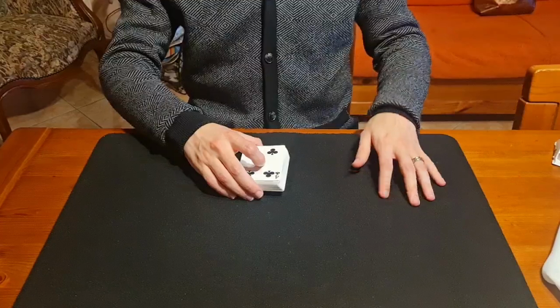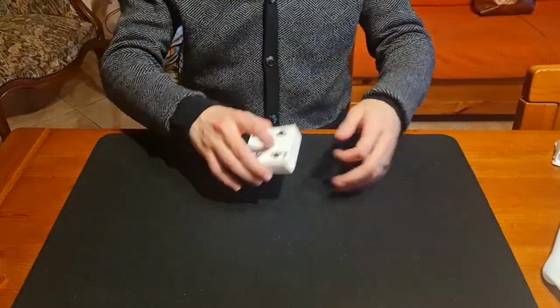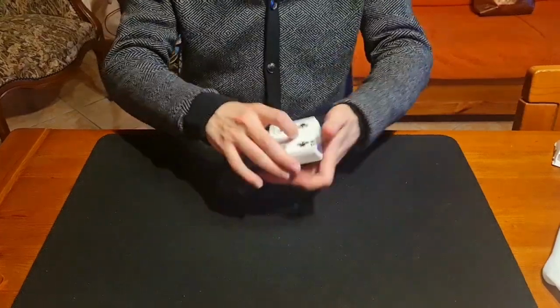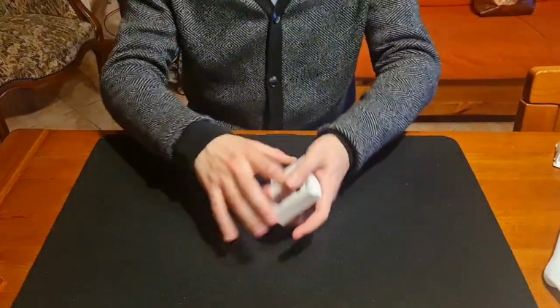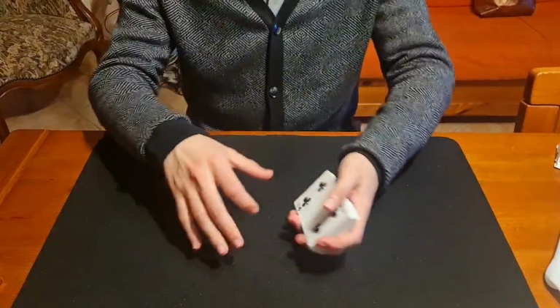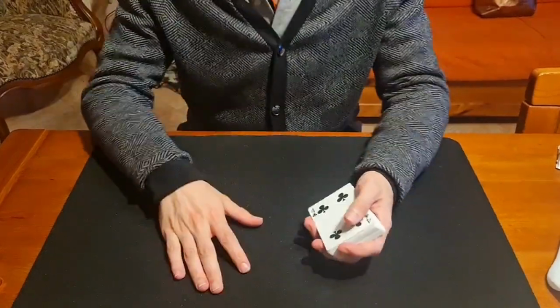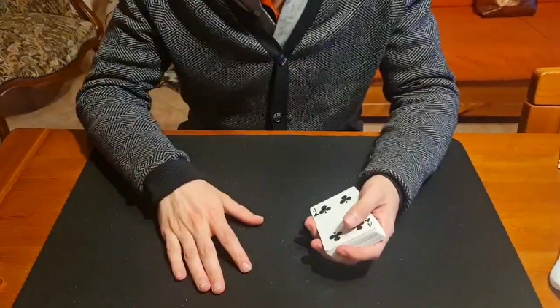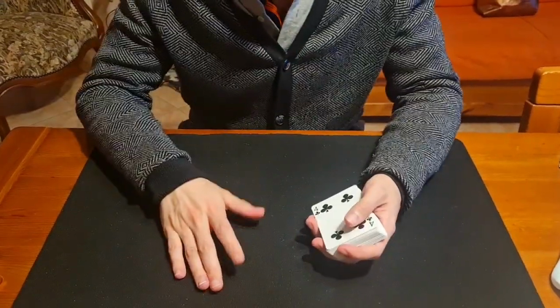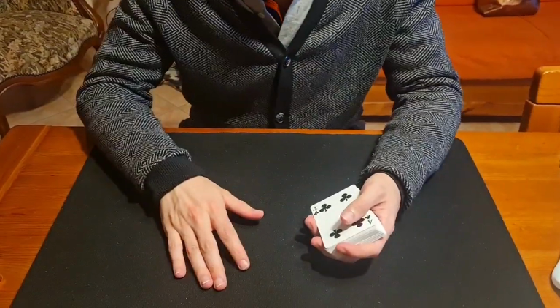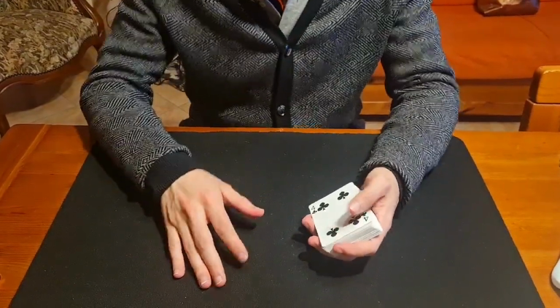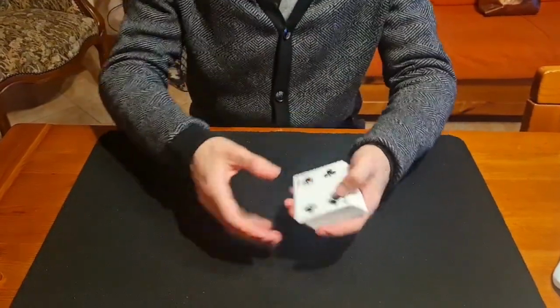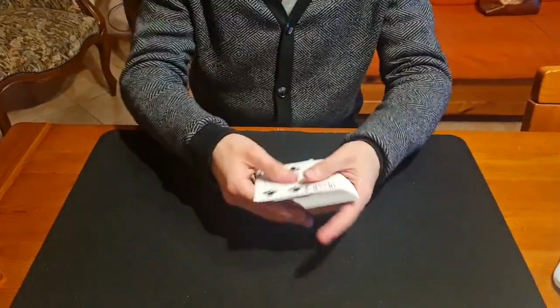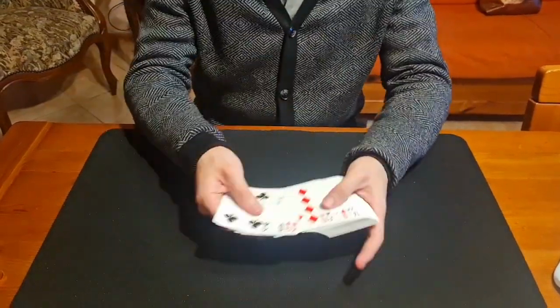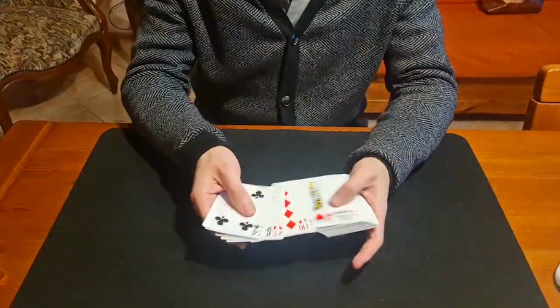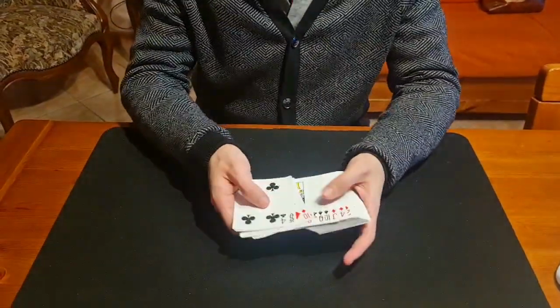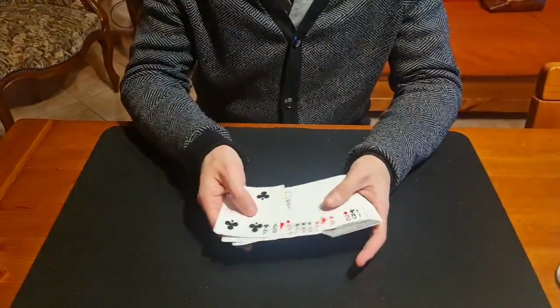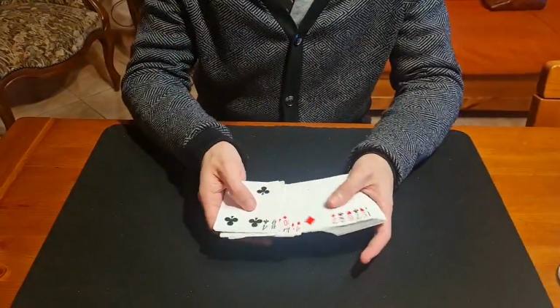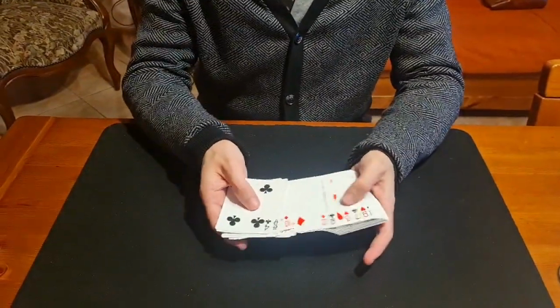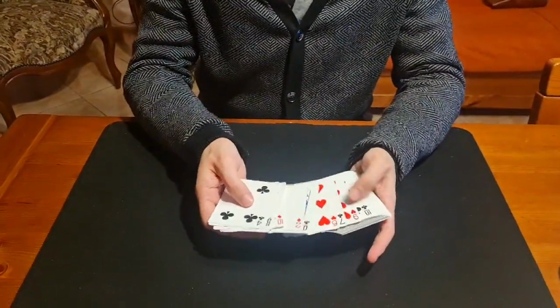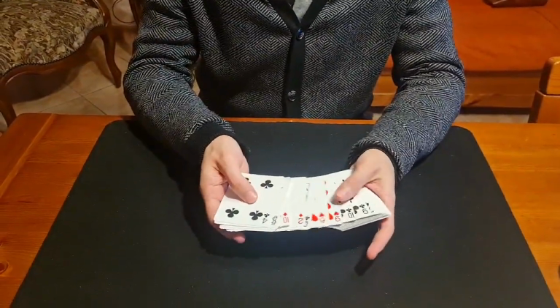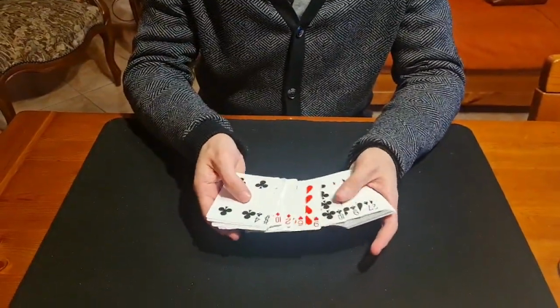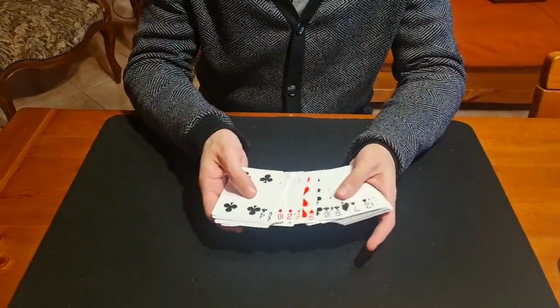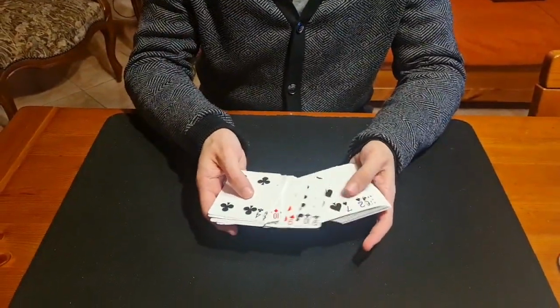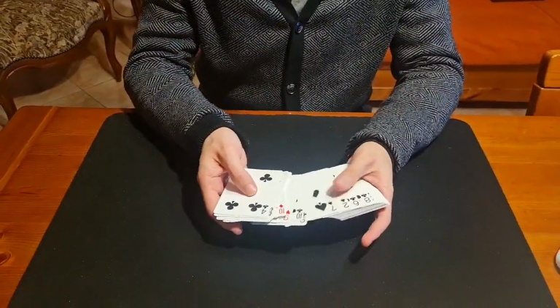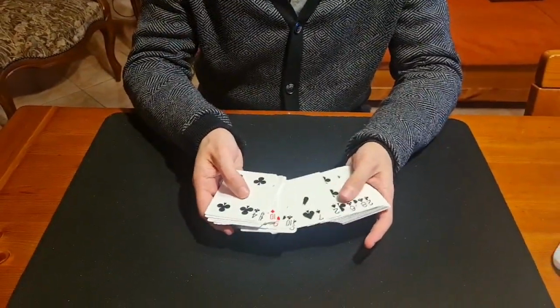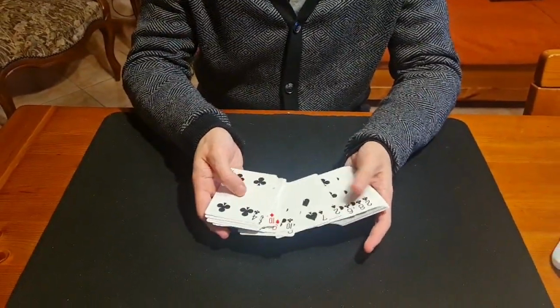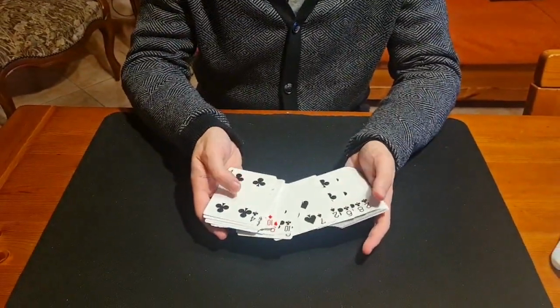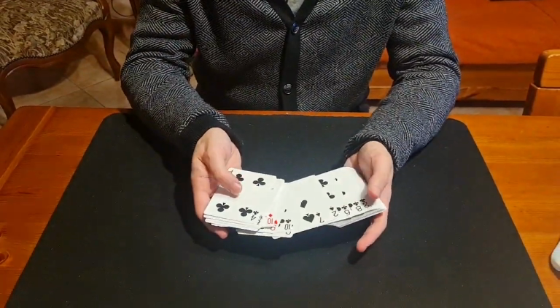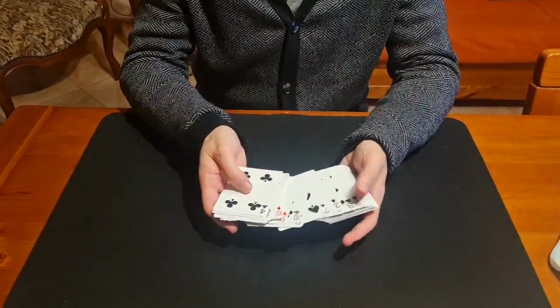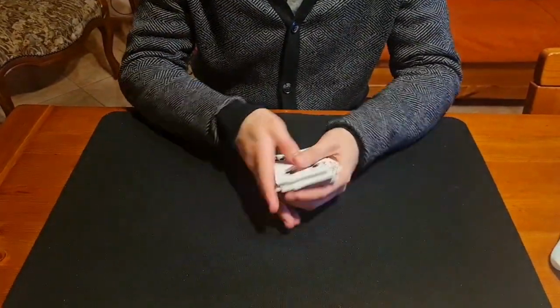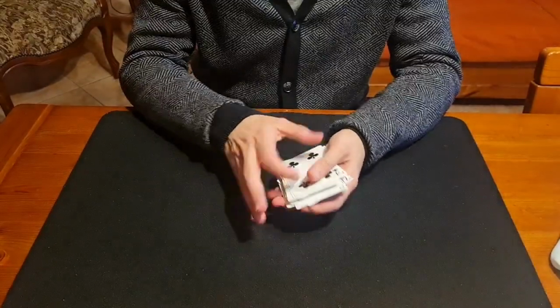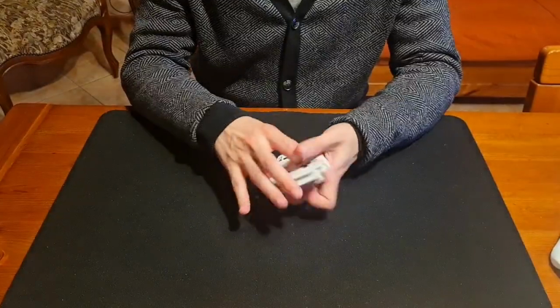This is a poker routine done with a normal deck of cards. It's a very interesting poker routine.